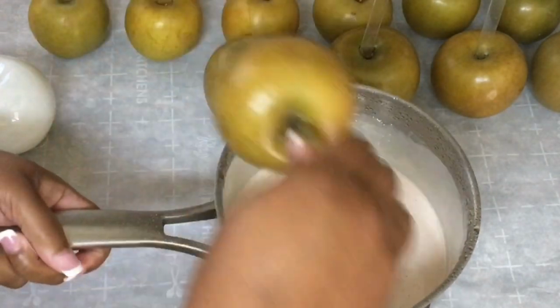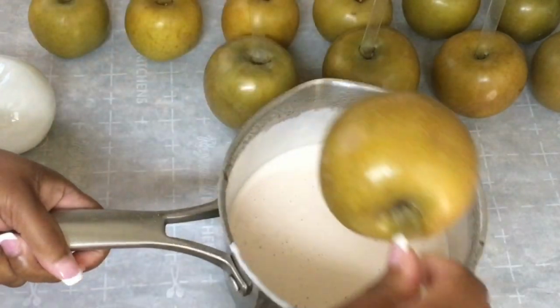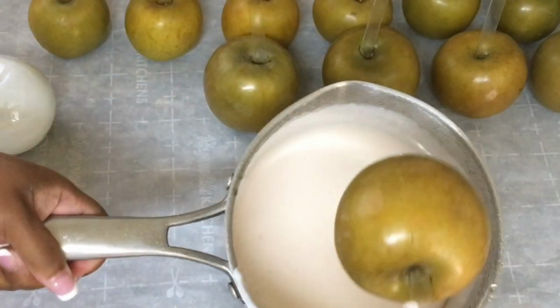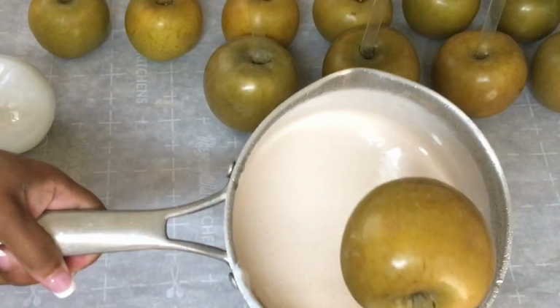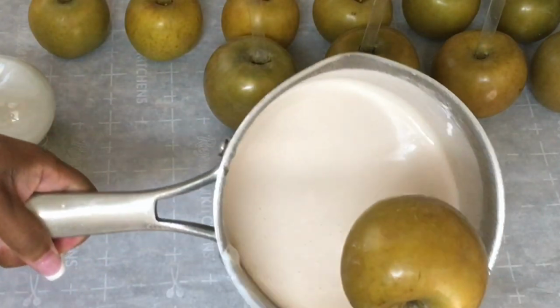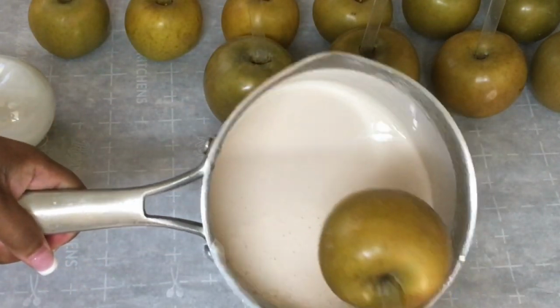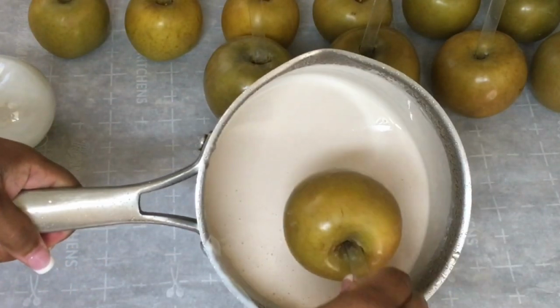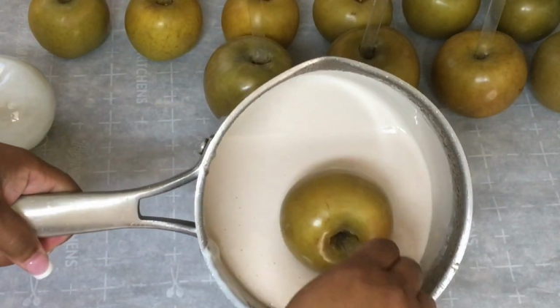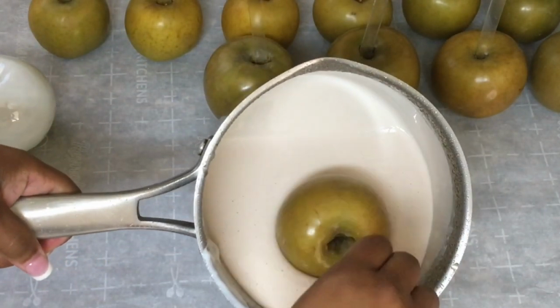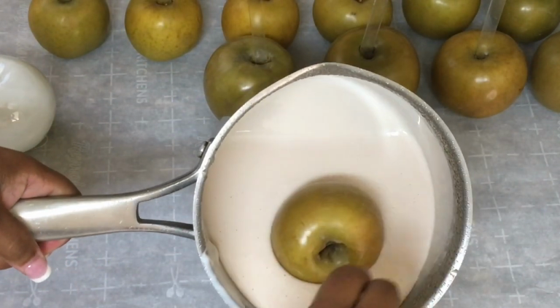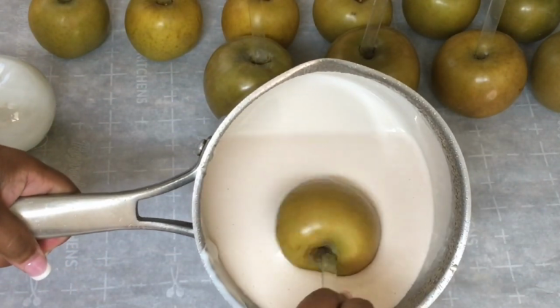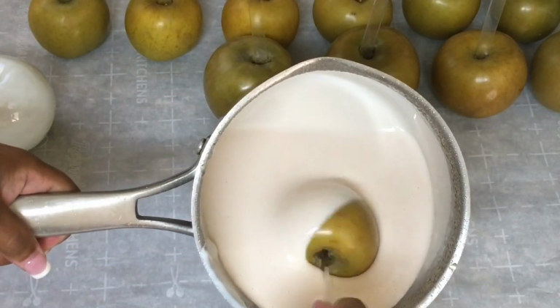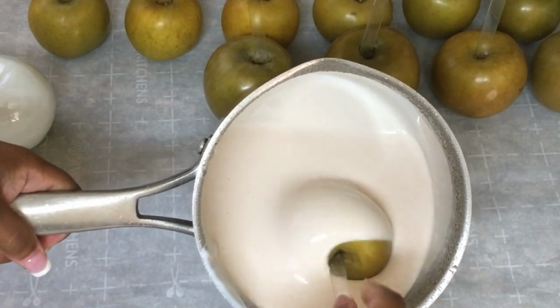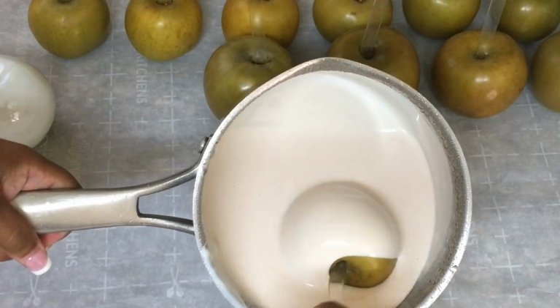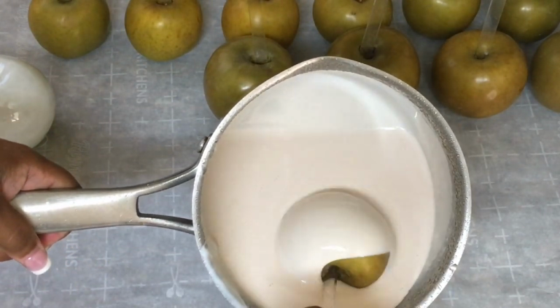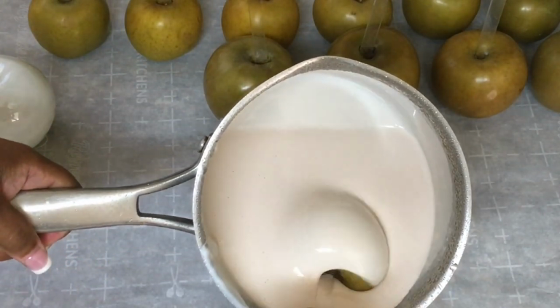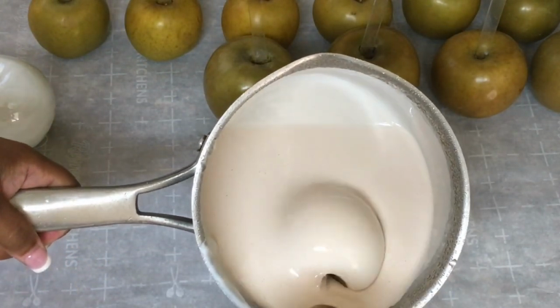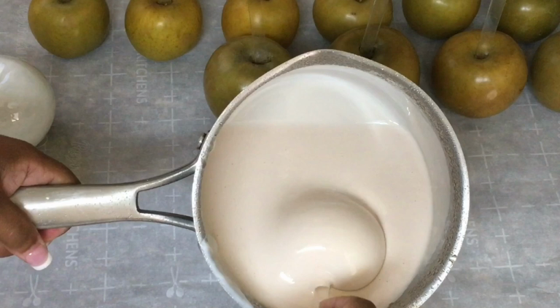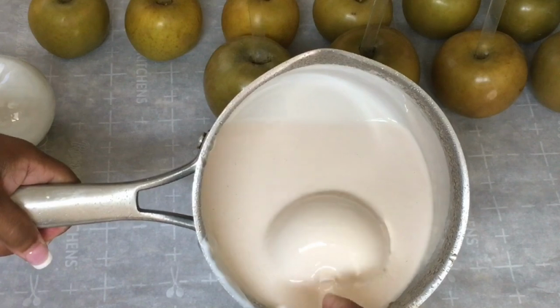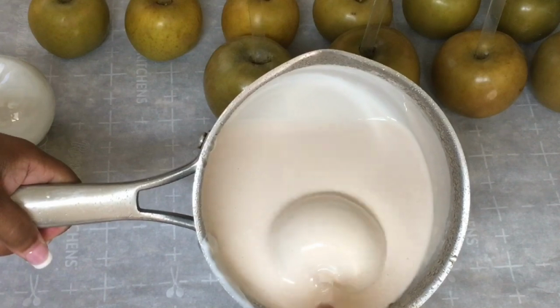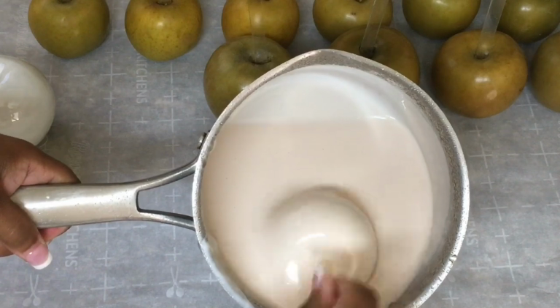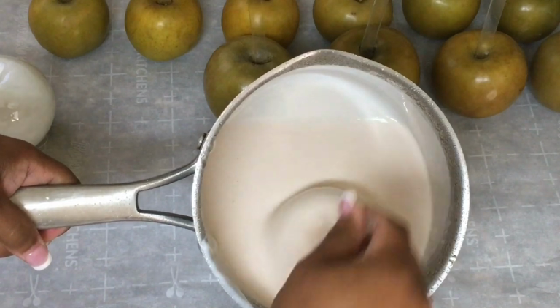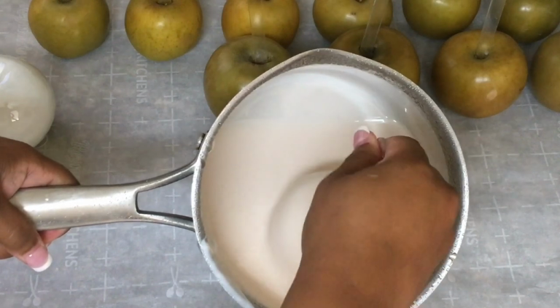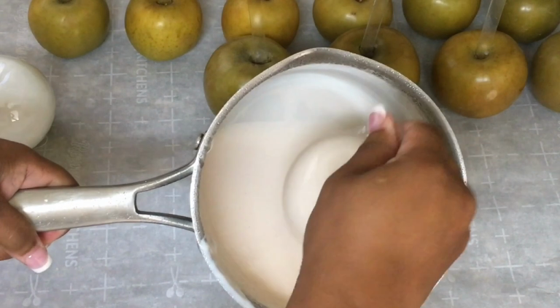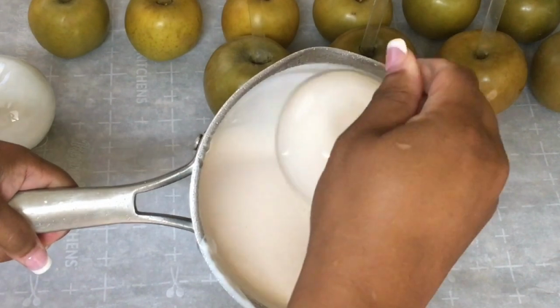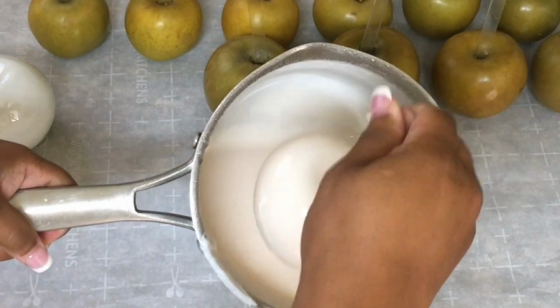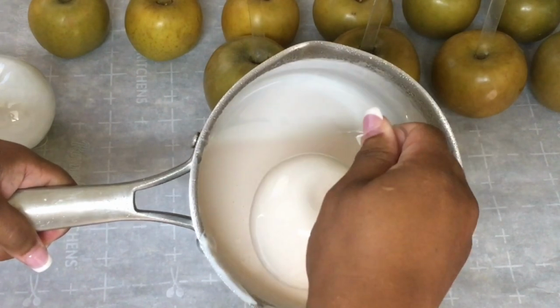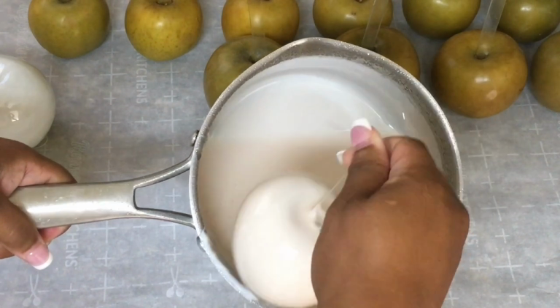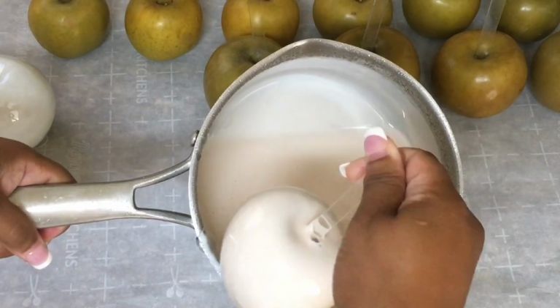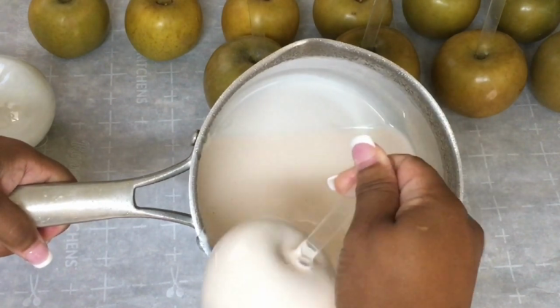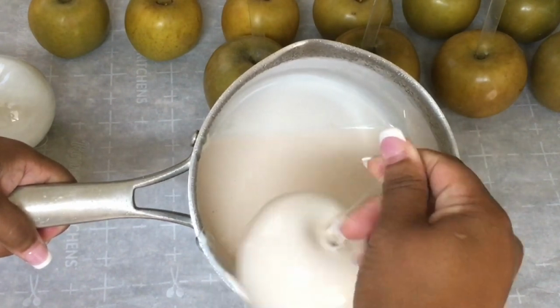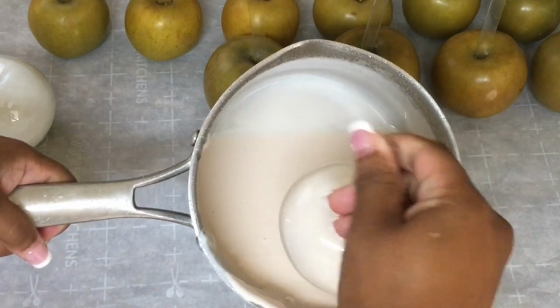This is the 641 candy apple recipe: 6 cups of sugar, 4 cups of water, and 1 cup of light corn syrup.